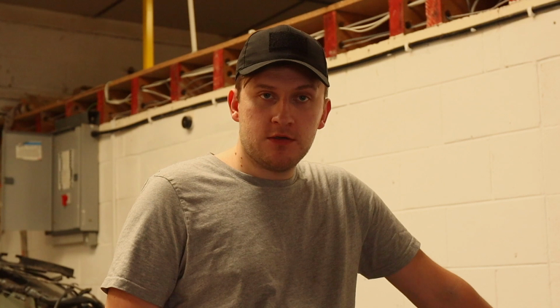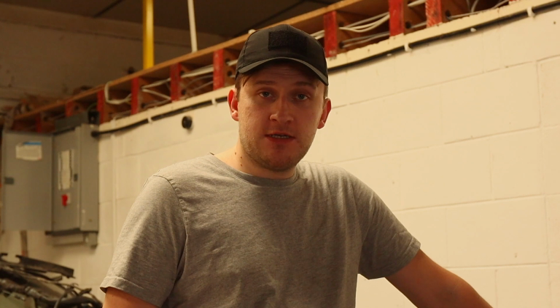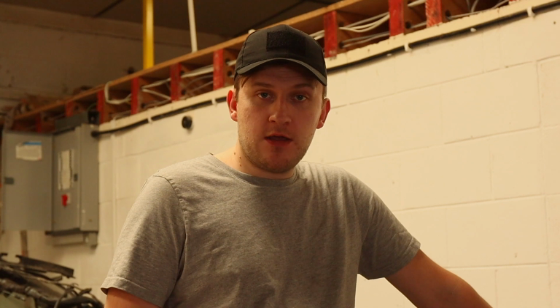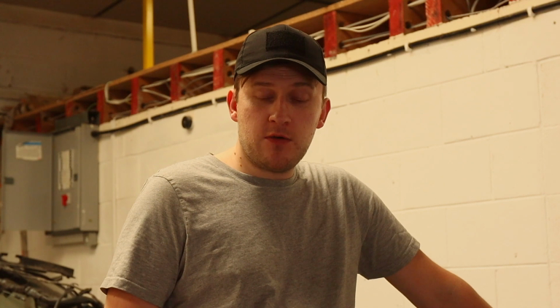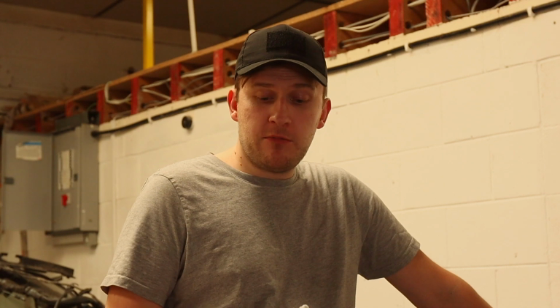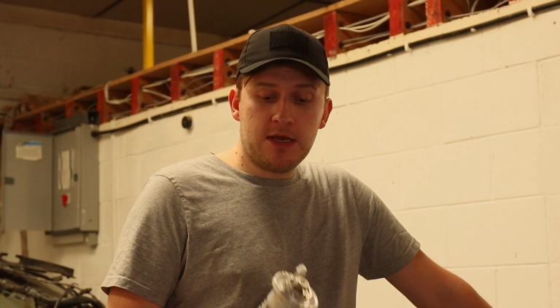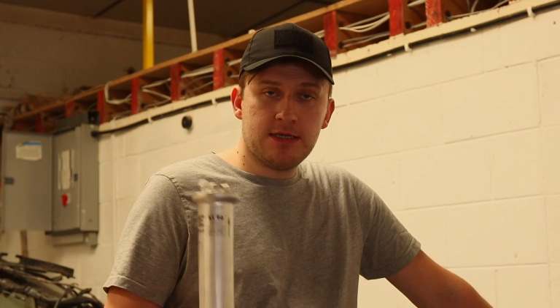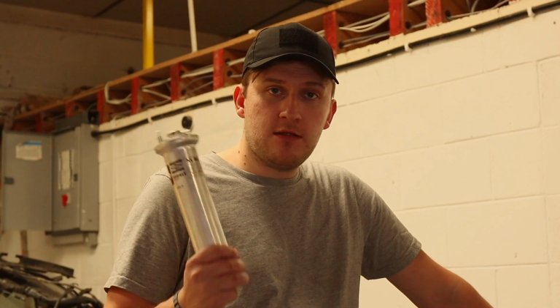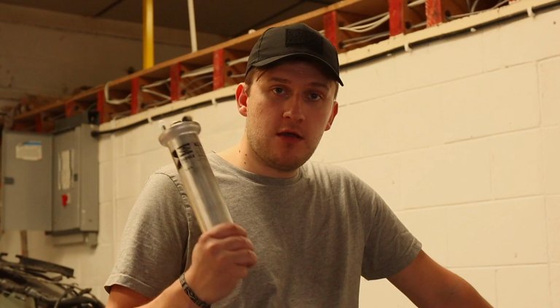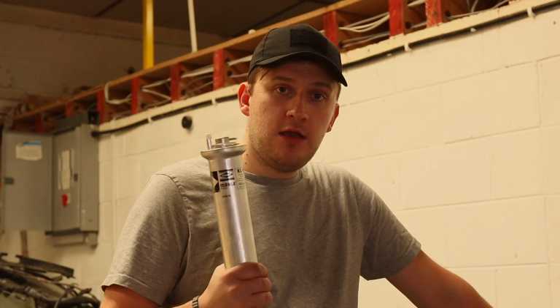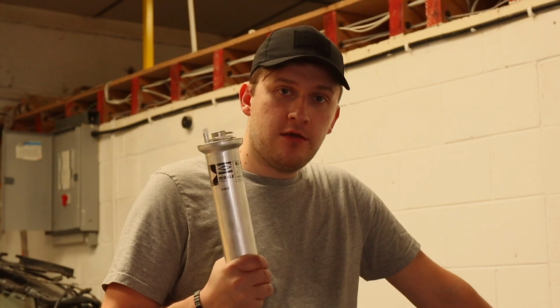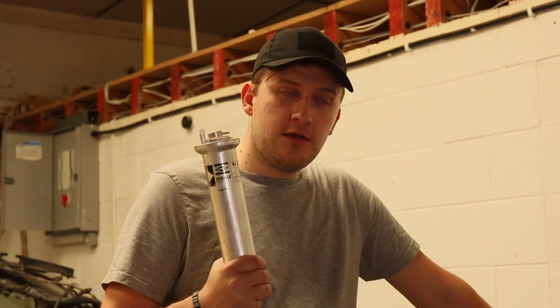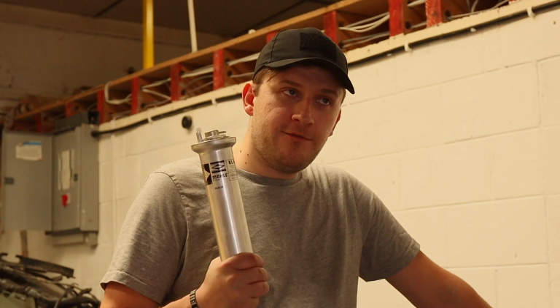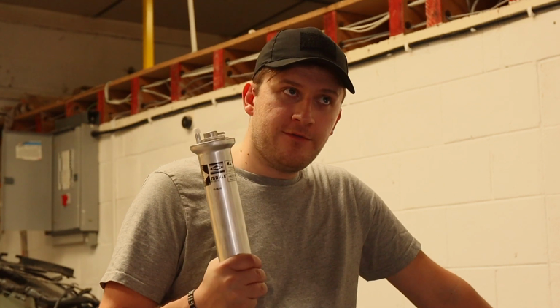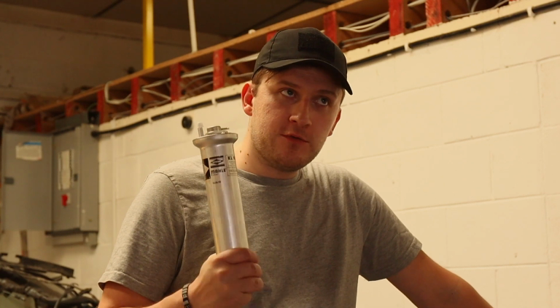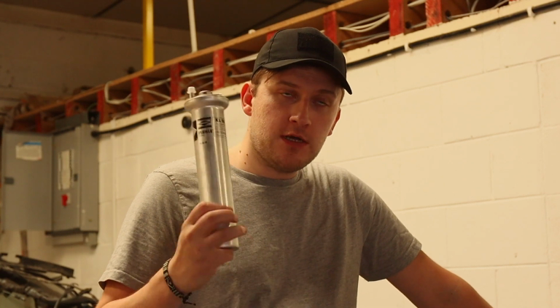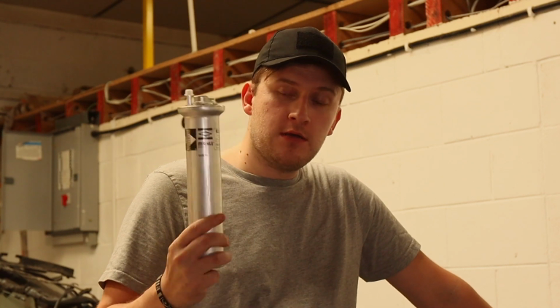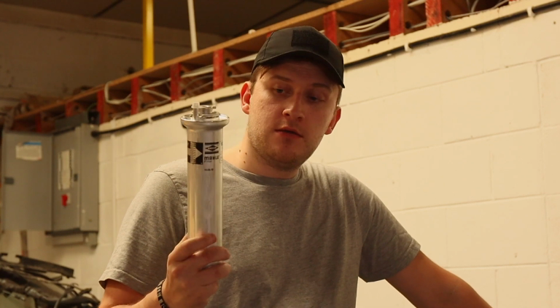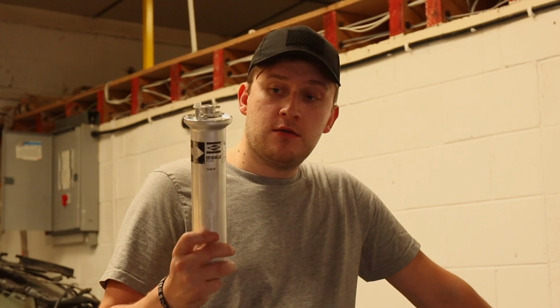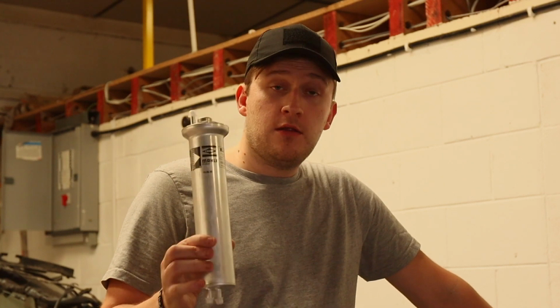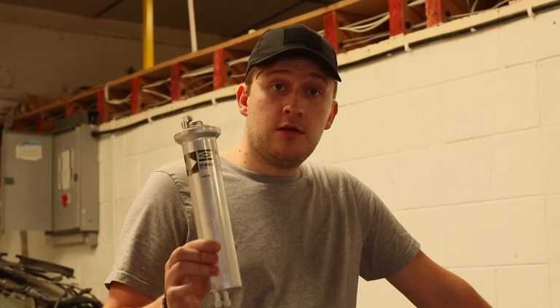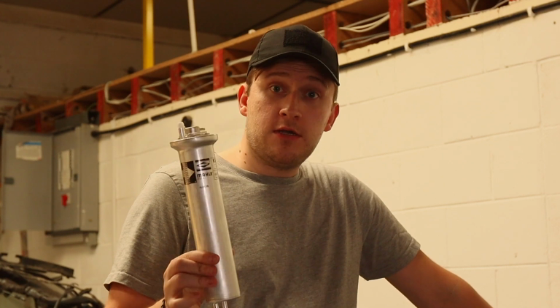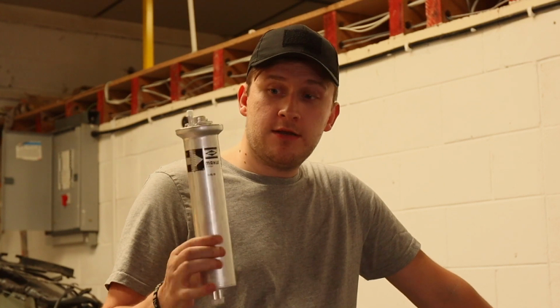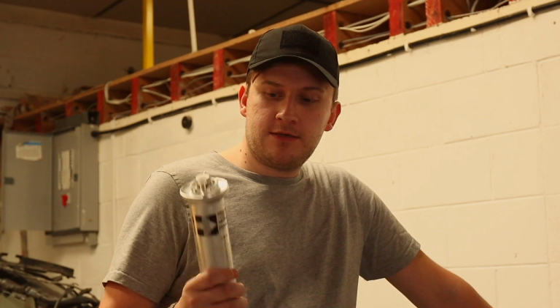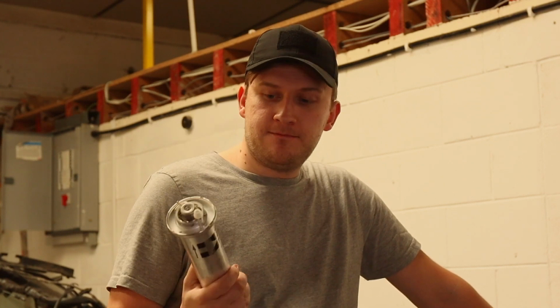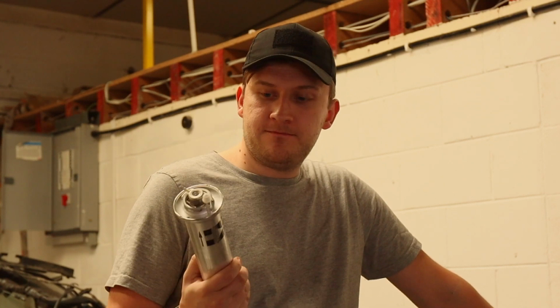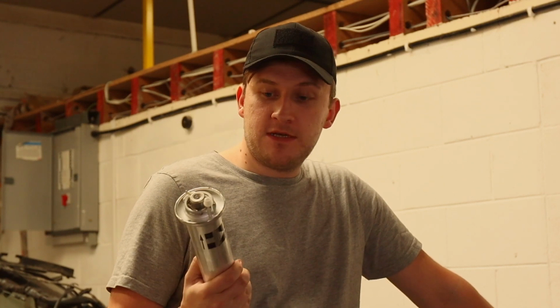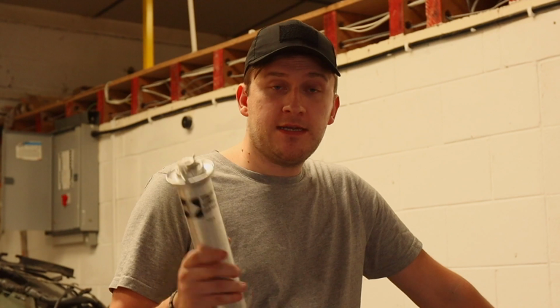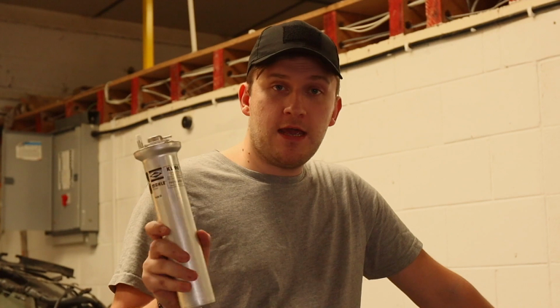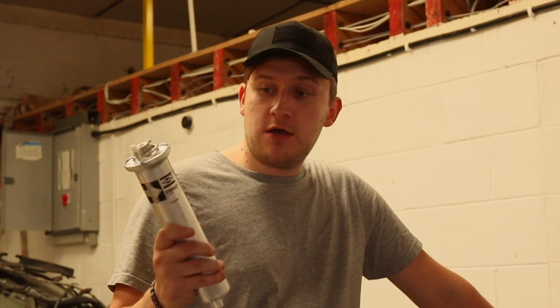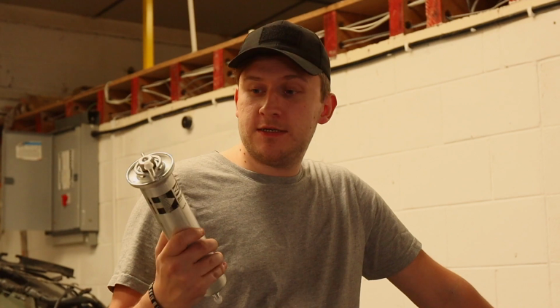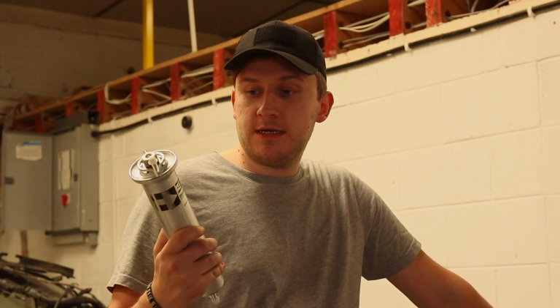Today we're replacing the E39 fuel filter. That looks like this — it's KL96.